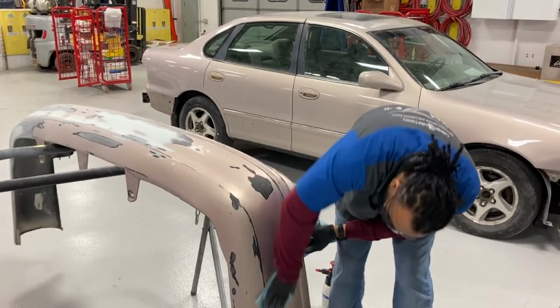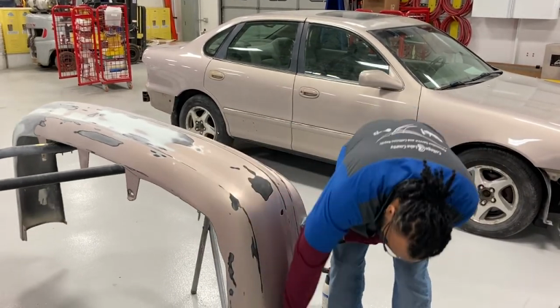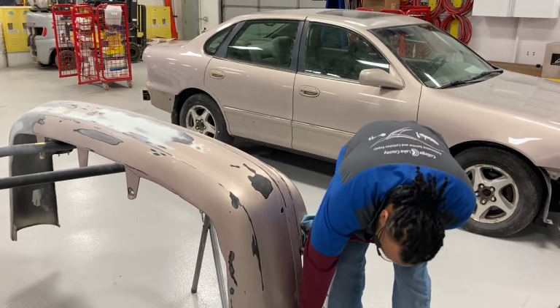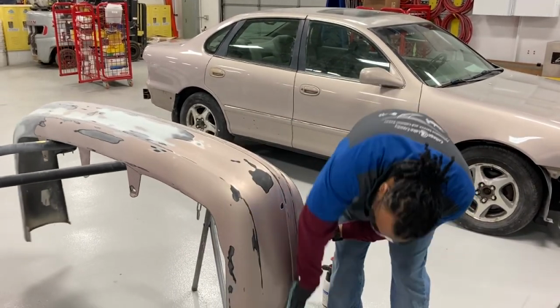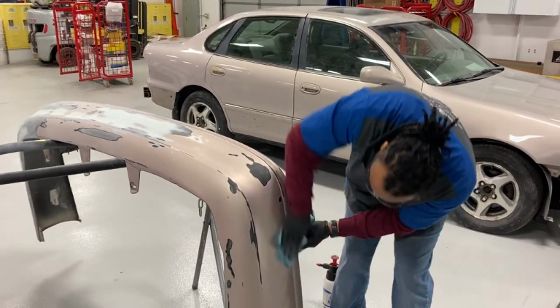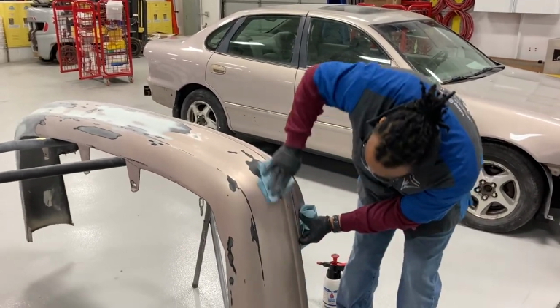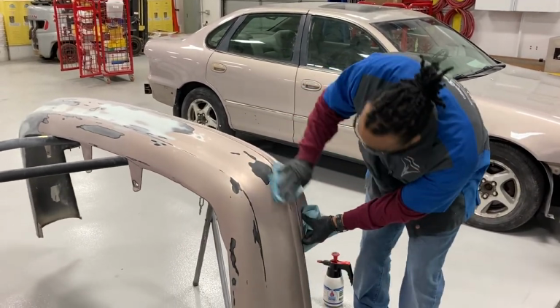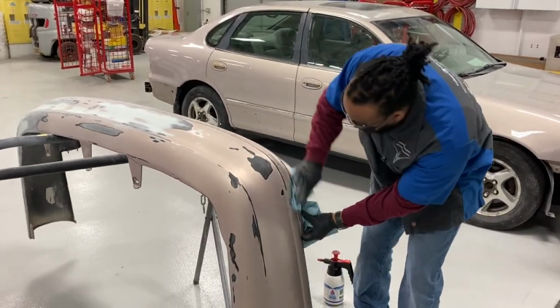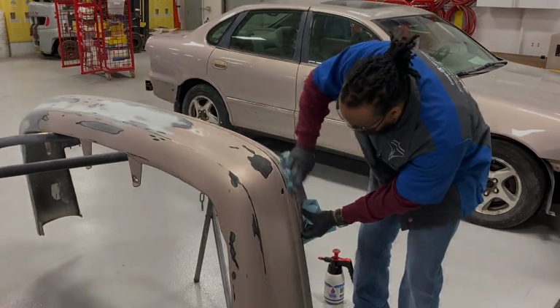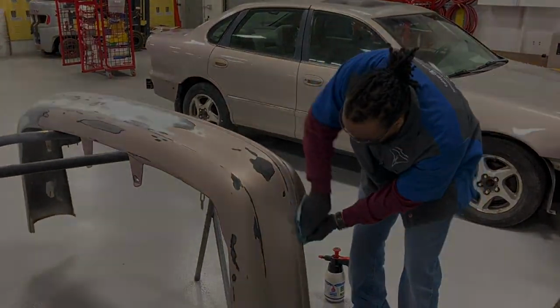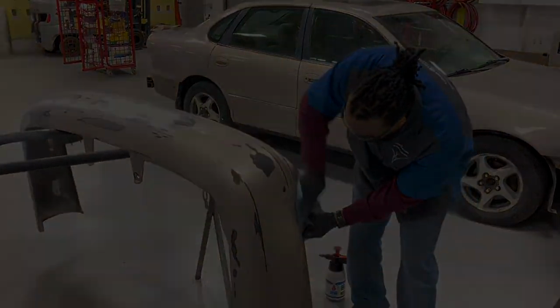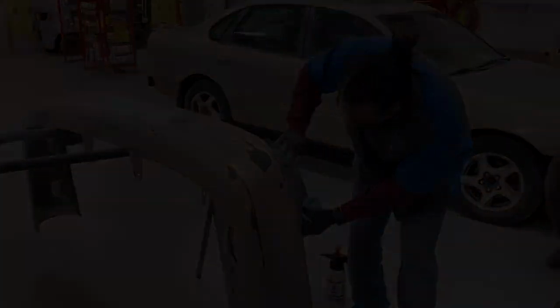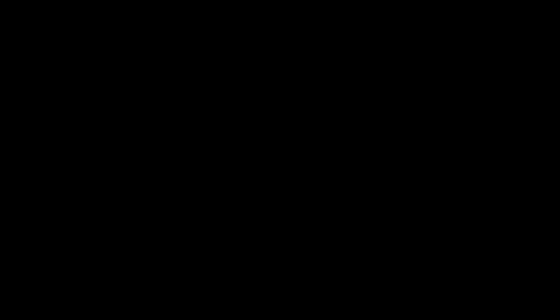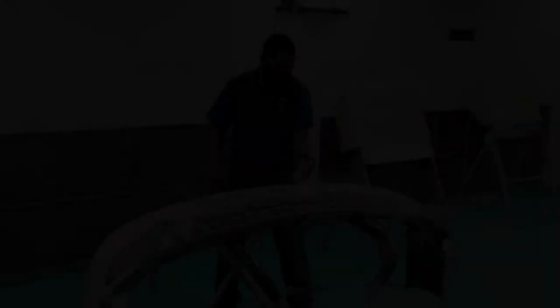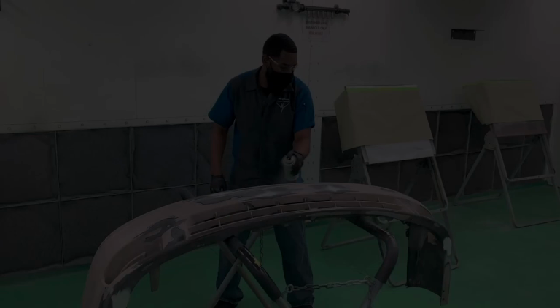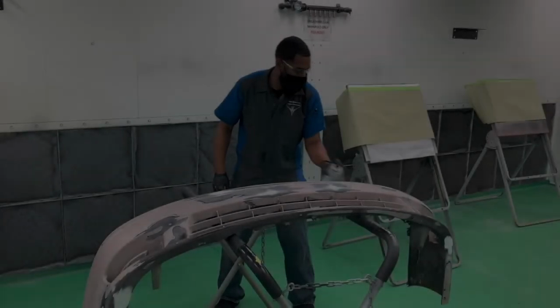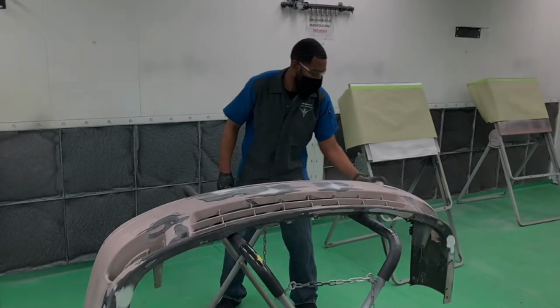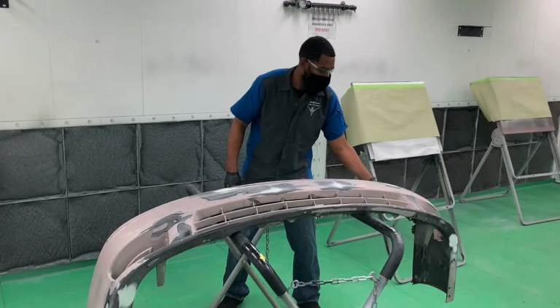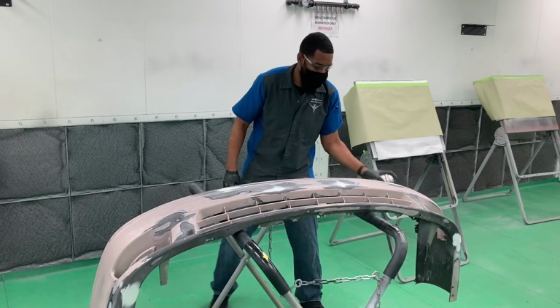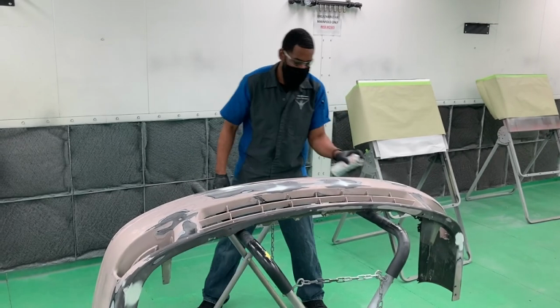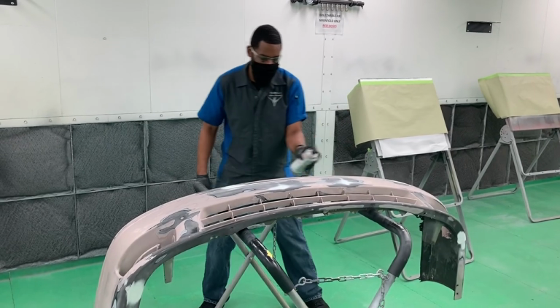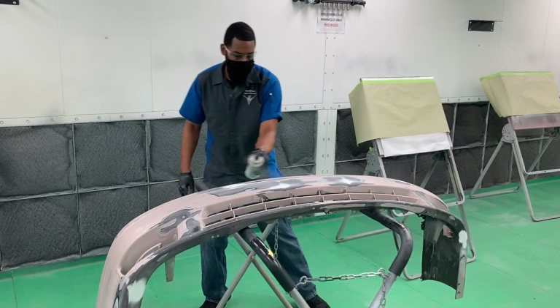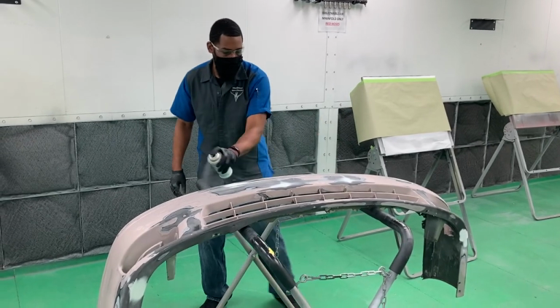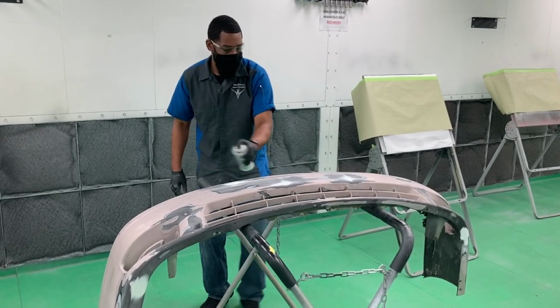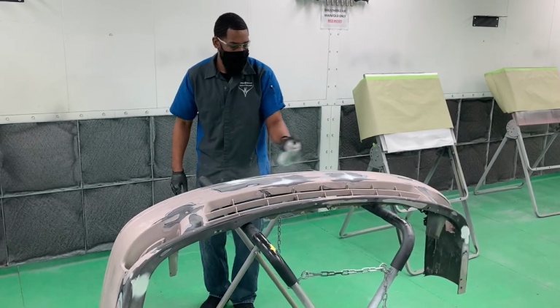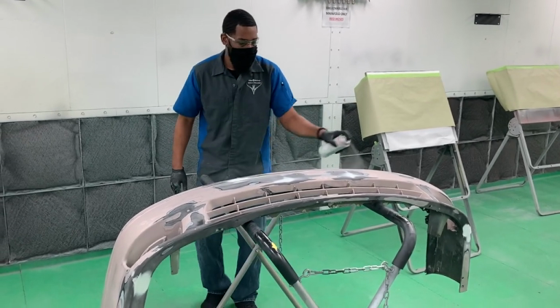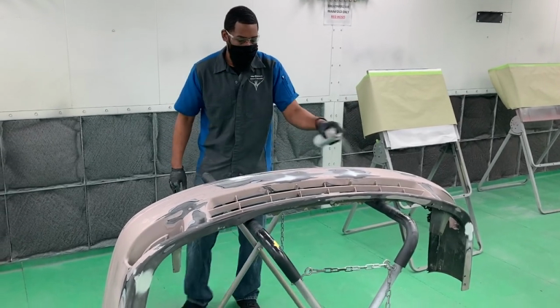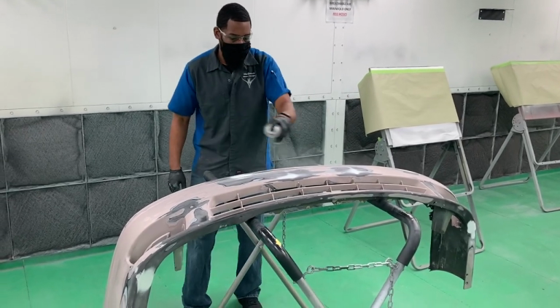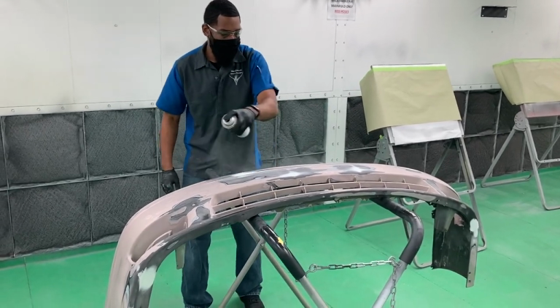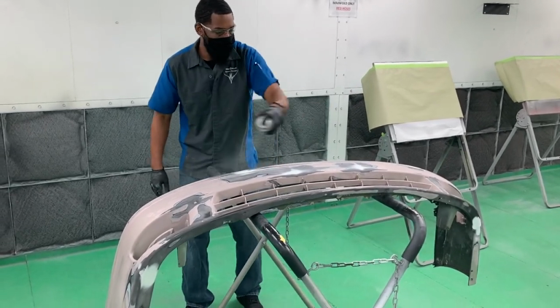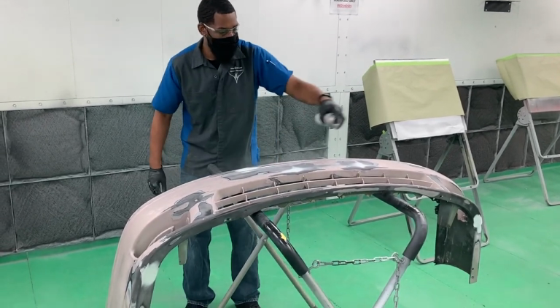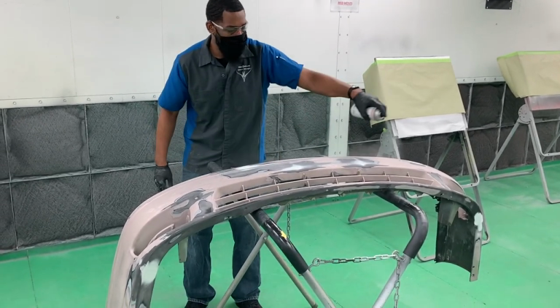On the refinishing side, you will learn how to properly prepare, spray, and polish a paint job.